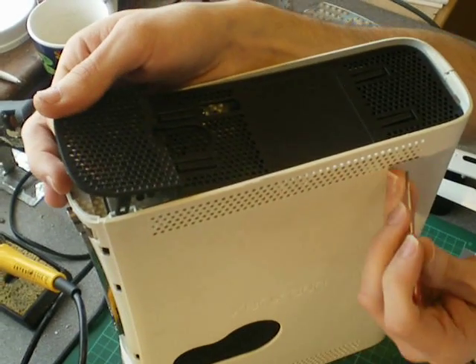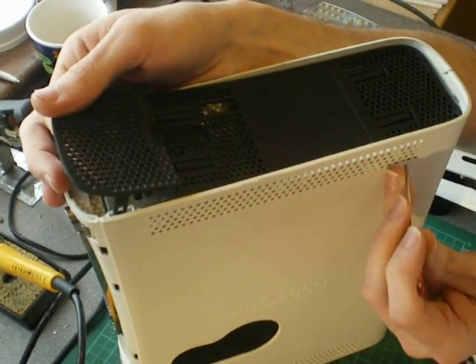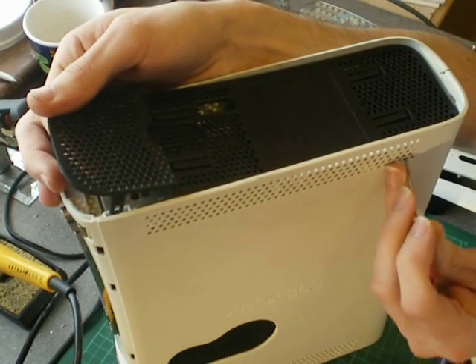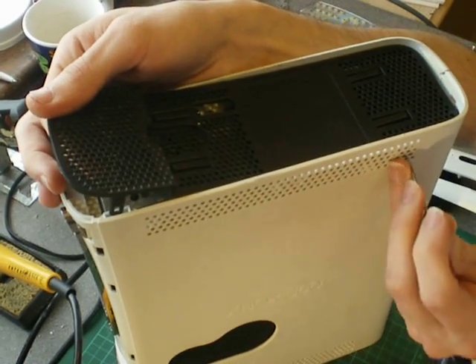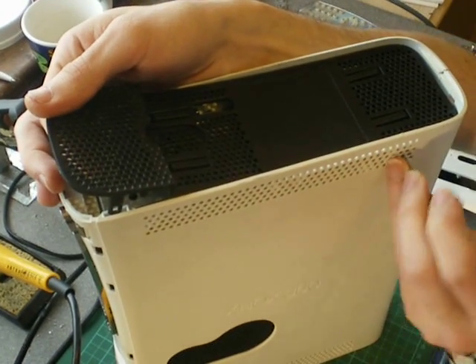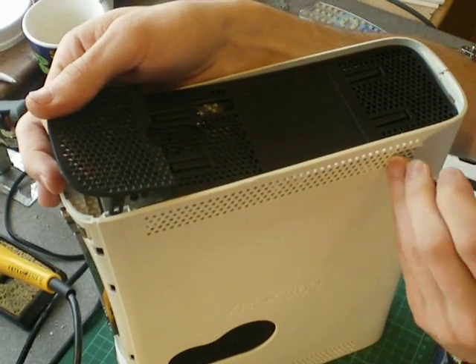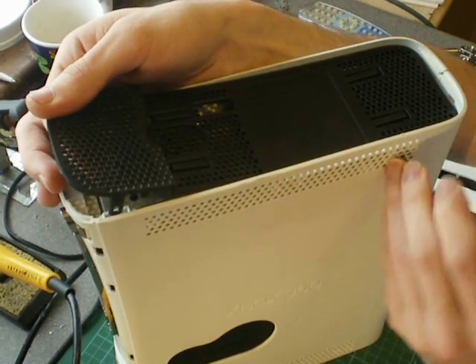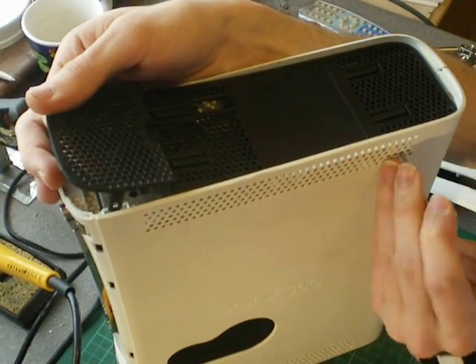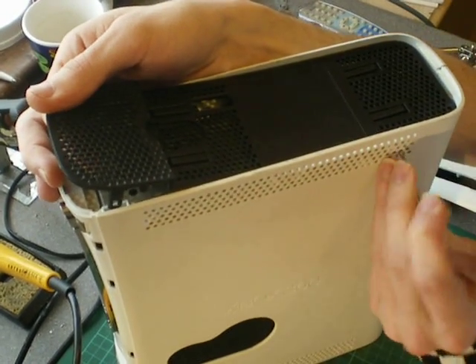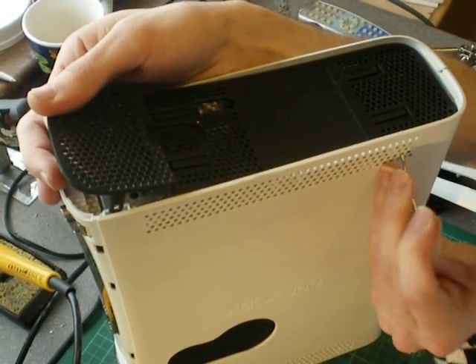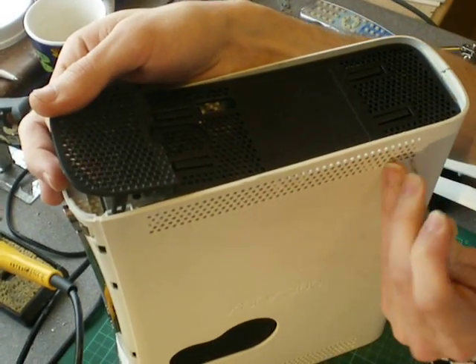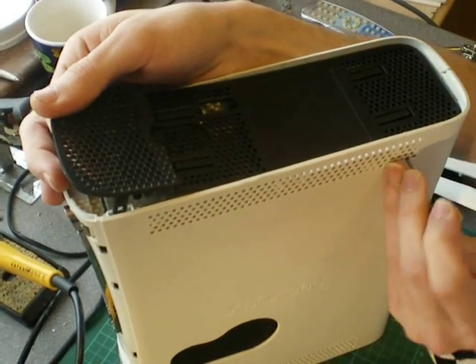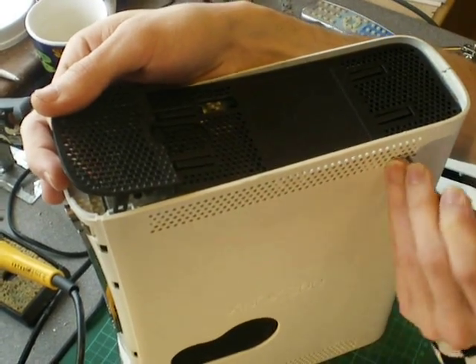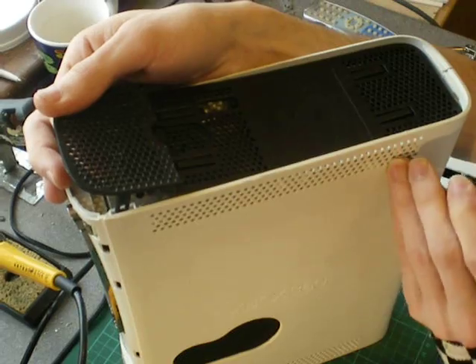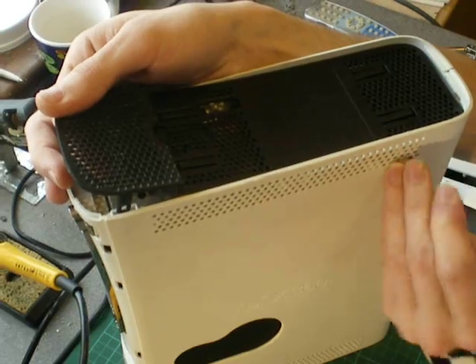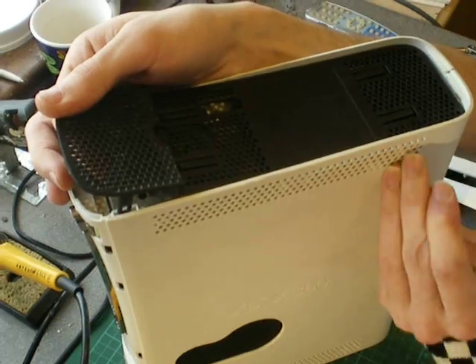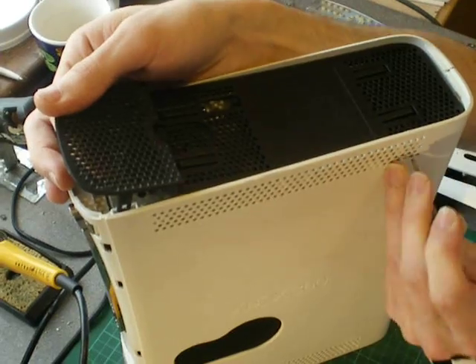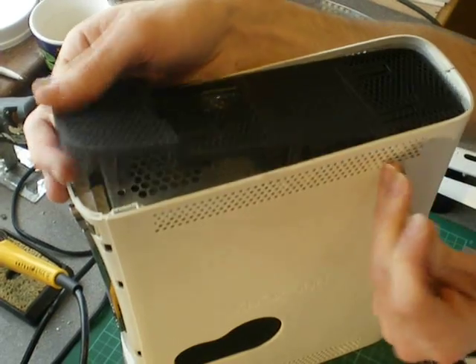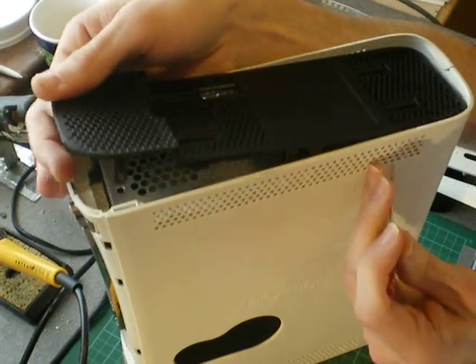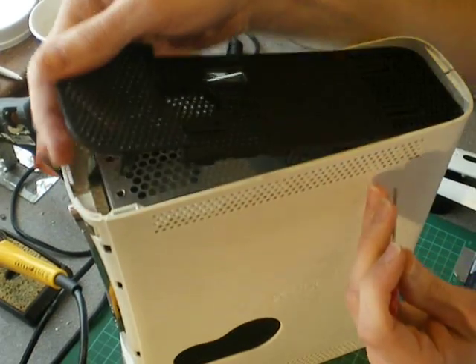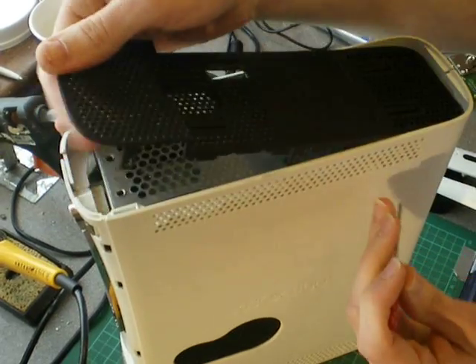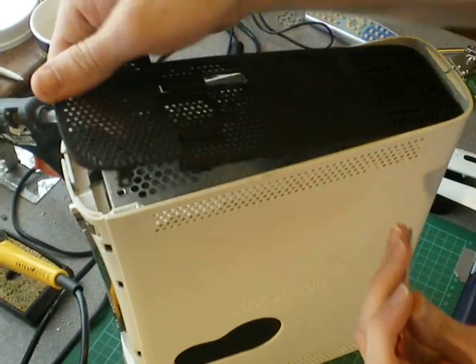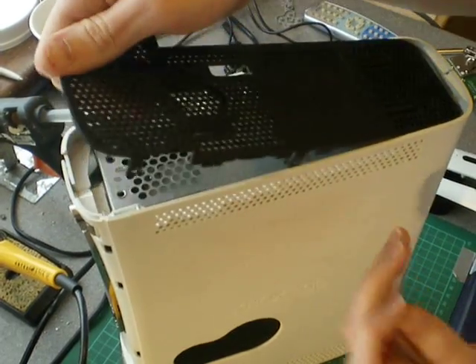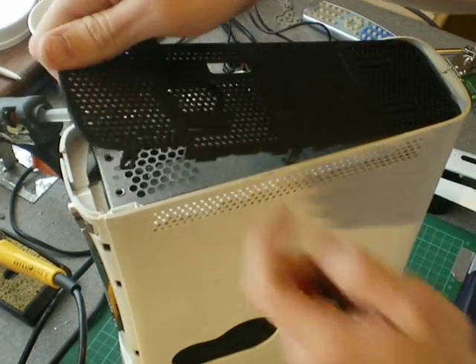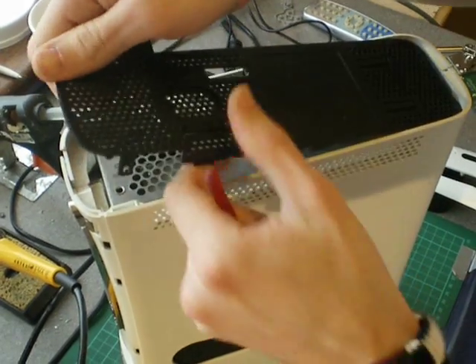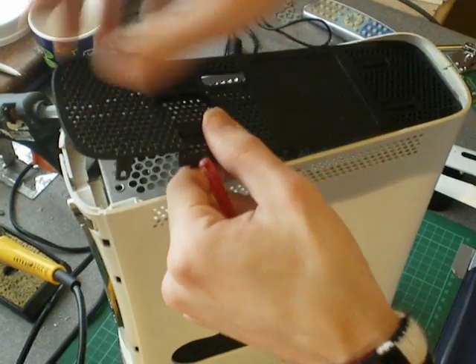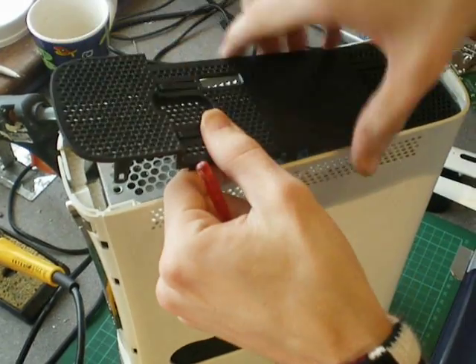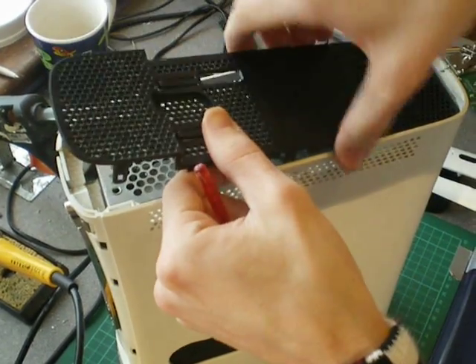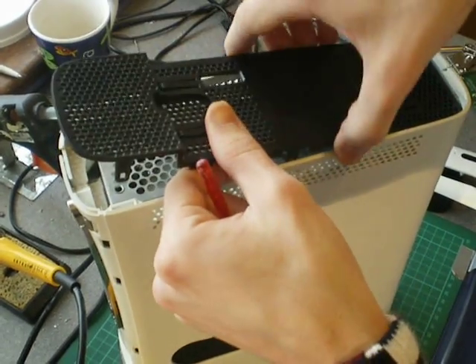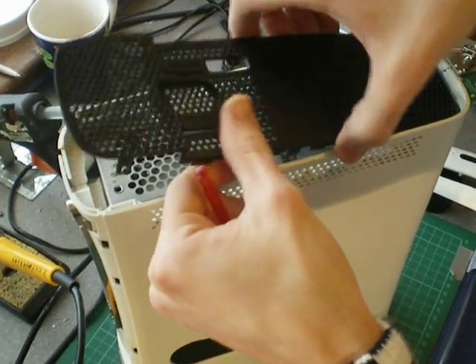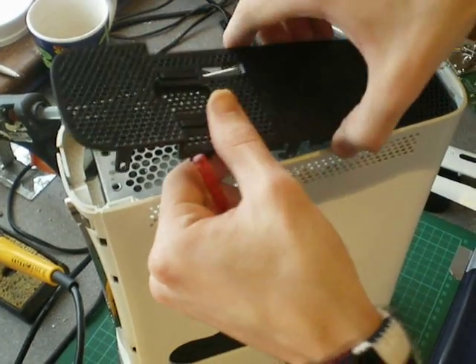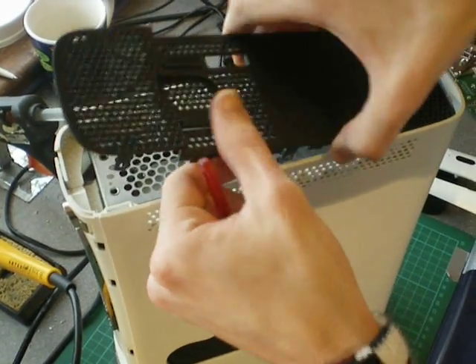There's one more left. There we go — and that's your top vent off.